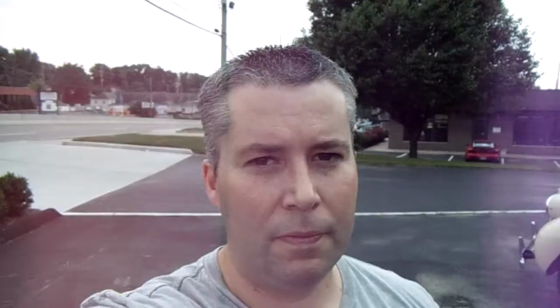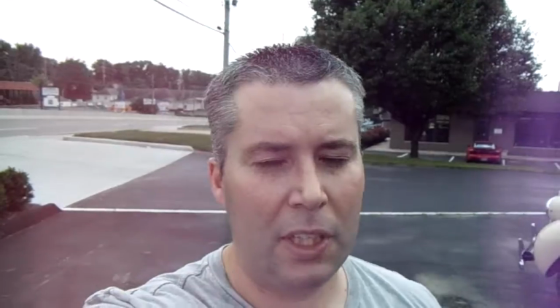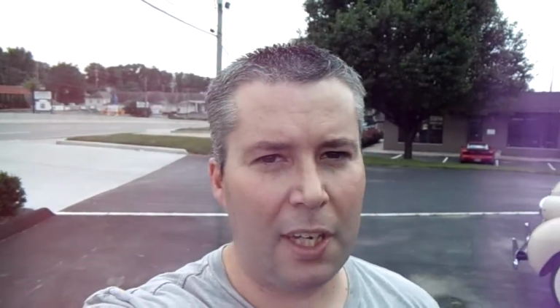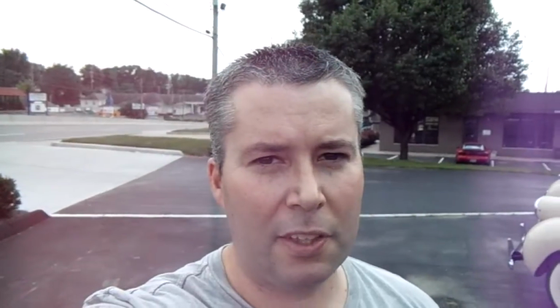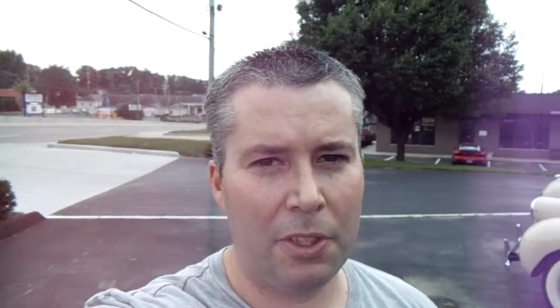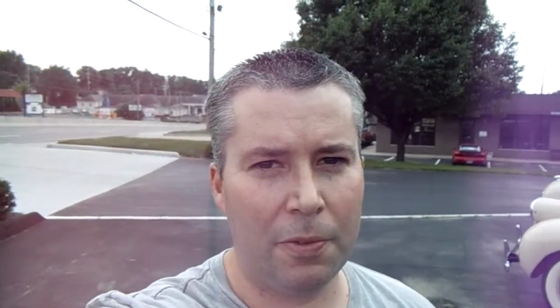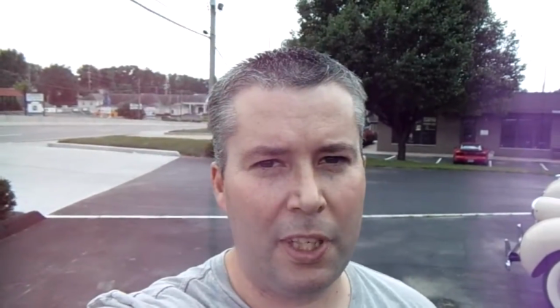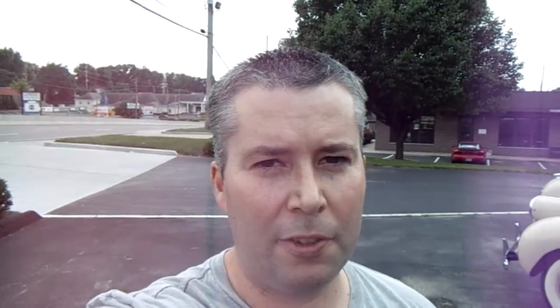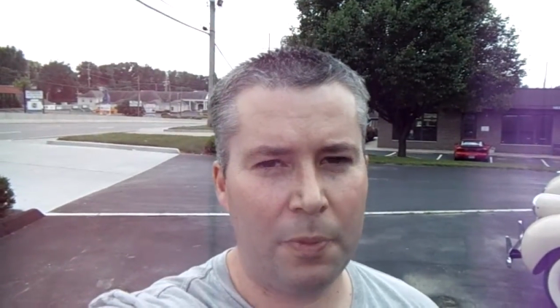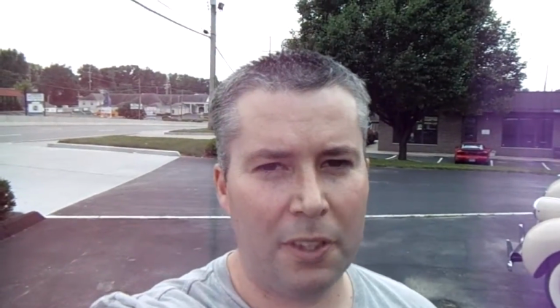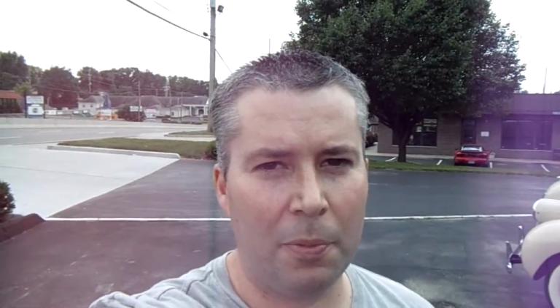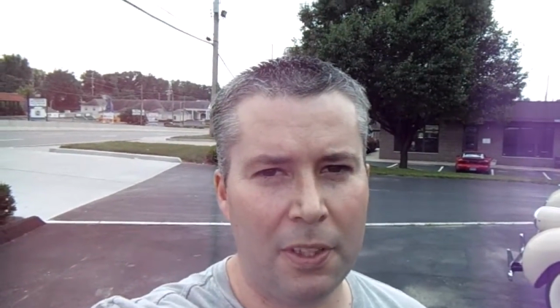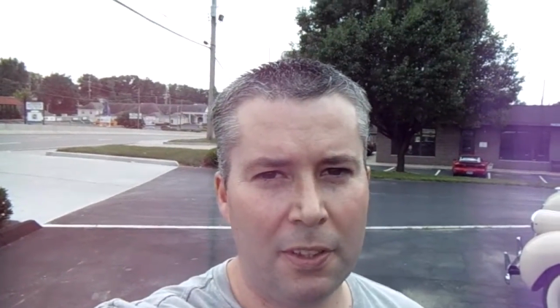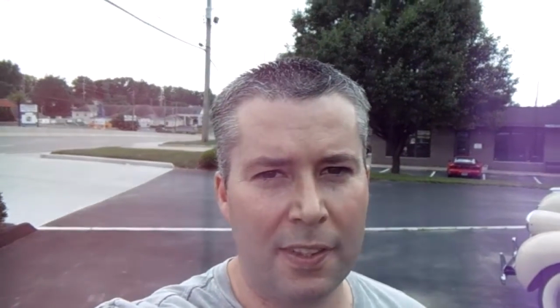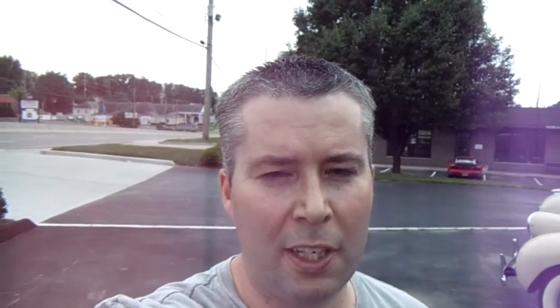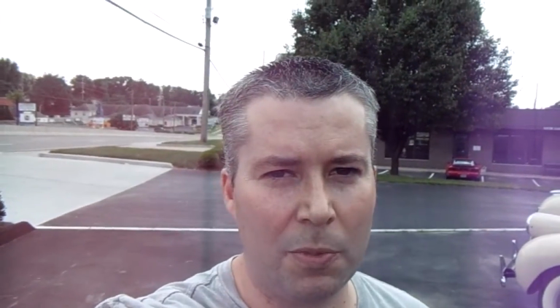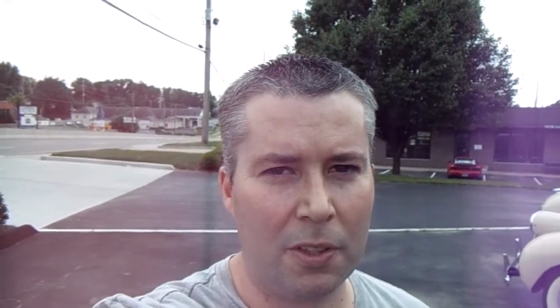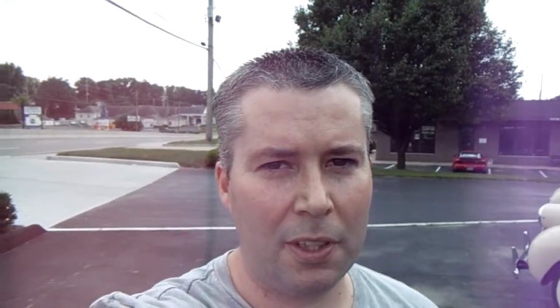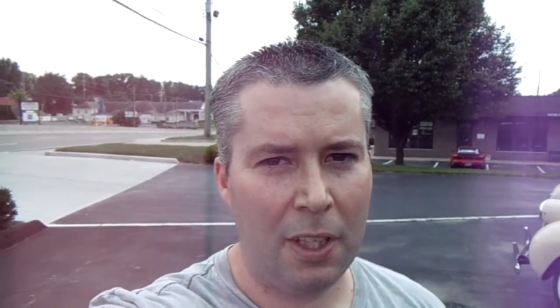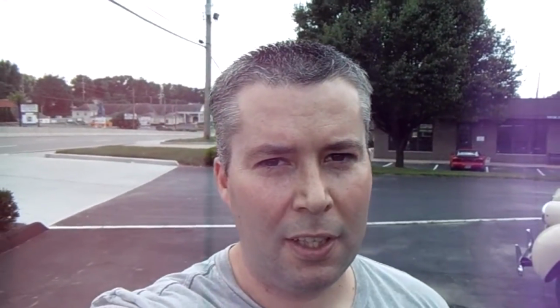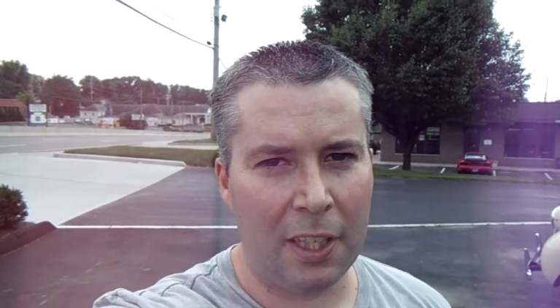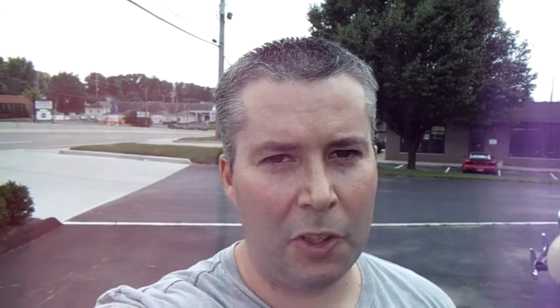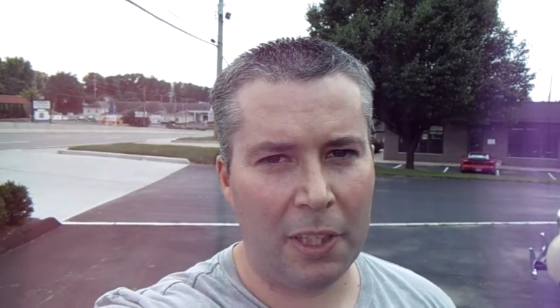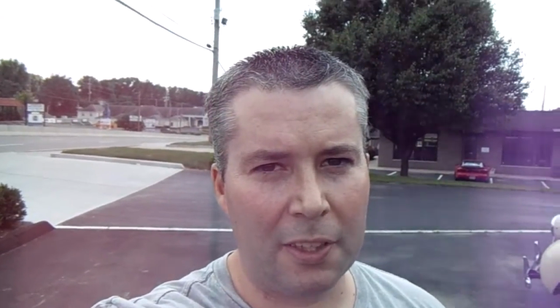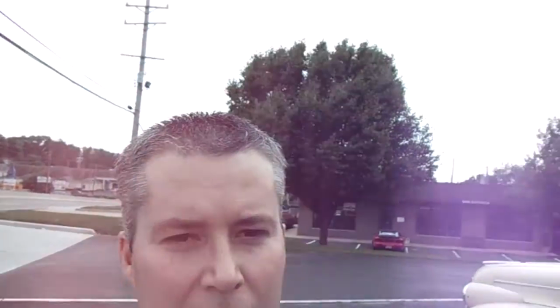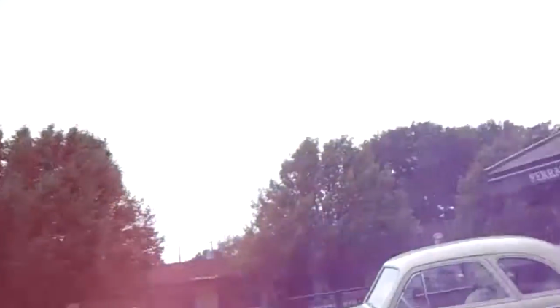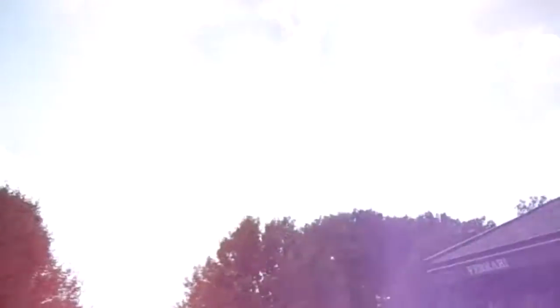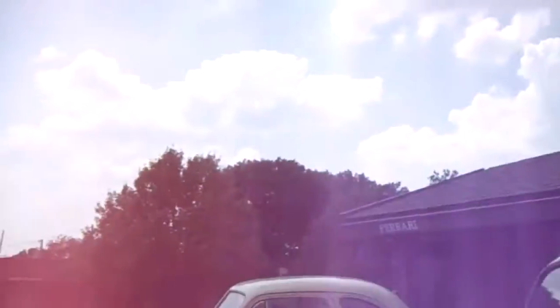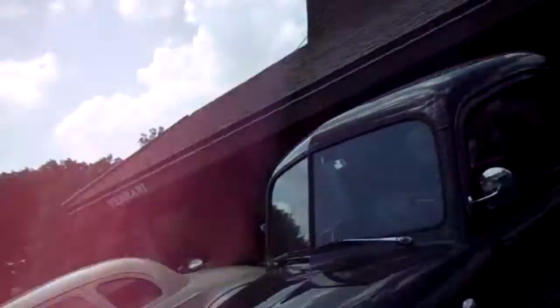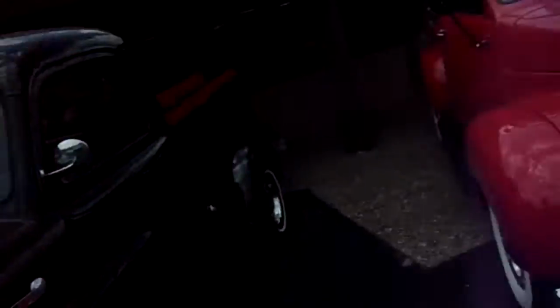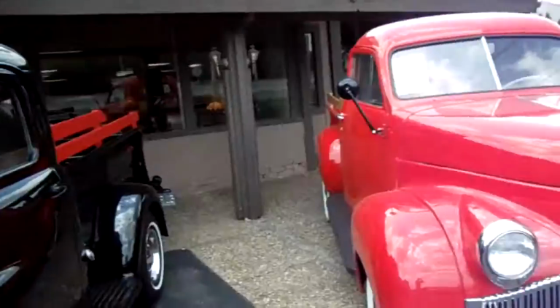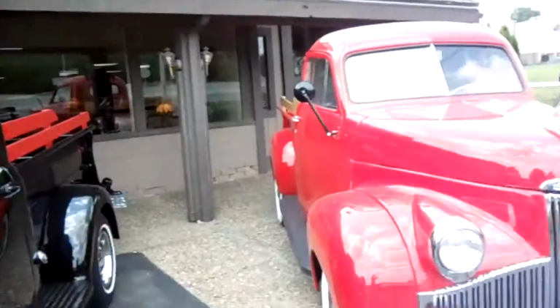Hey guys, coming to you from Daniel Smith & Company in St. Ann, Missouri. I thought you might like a look at this old Studebaker pickup.